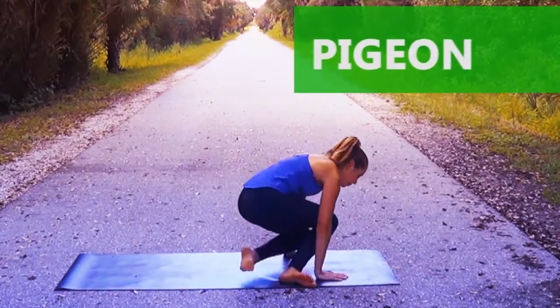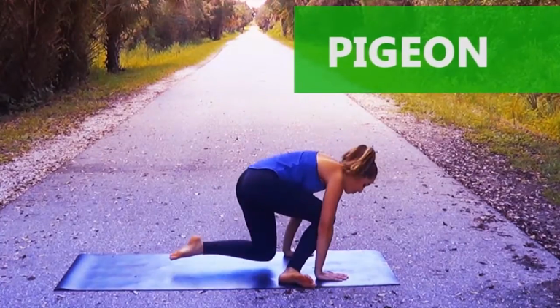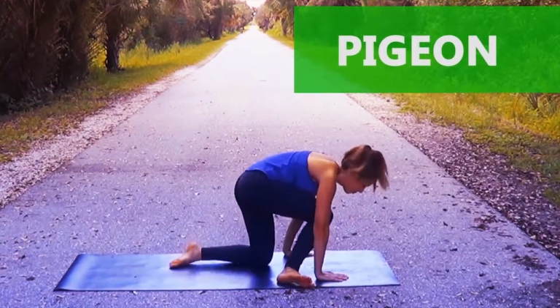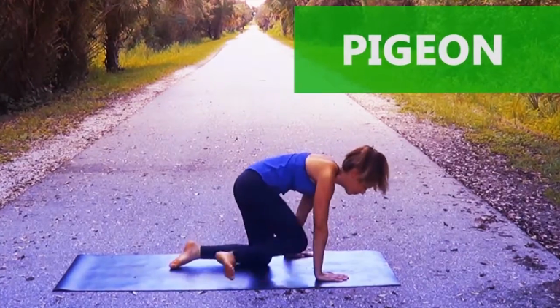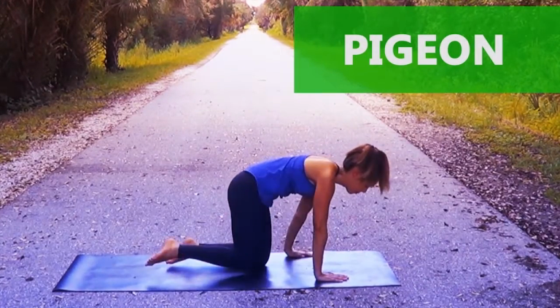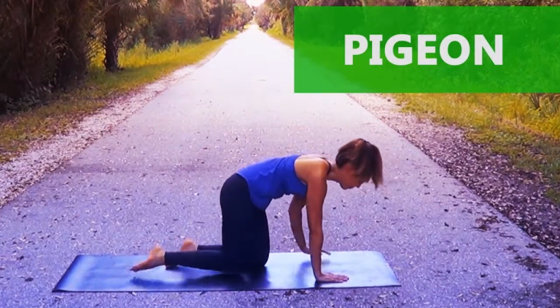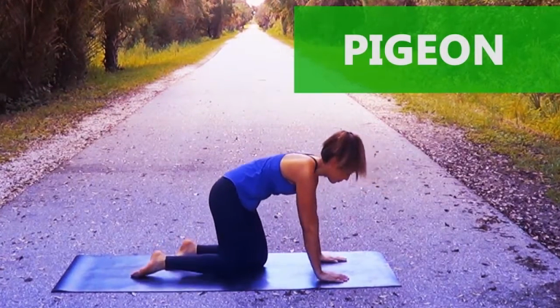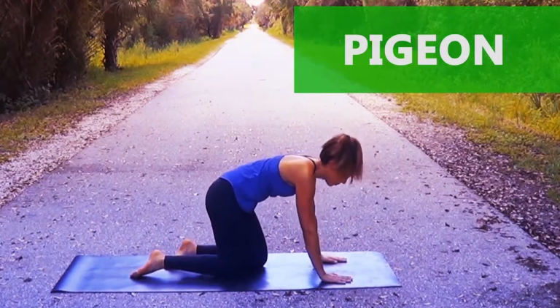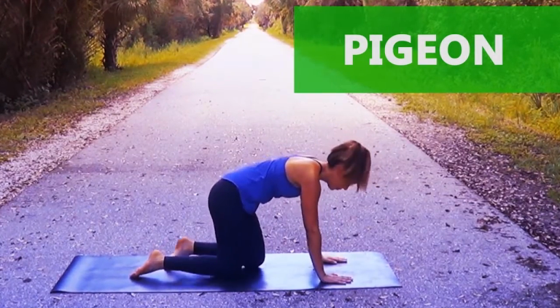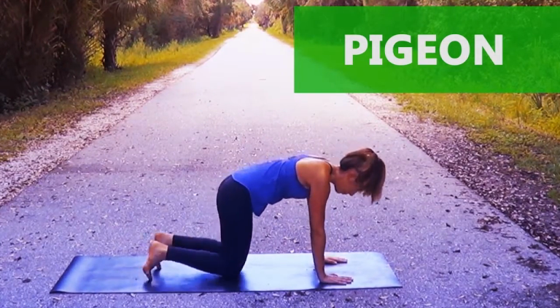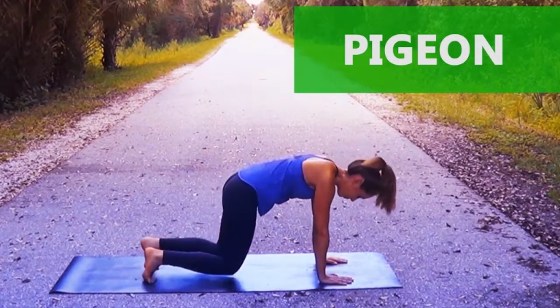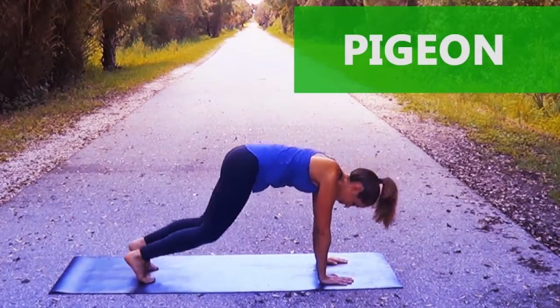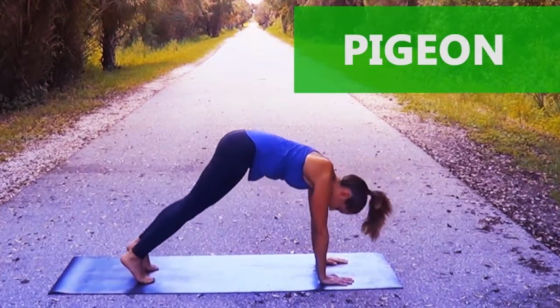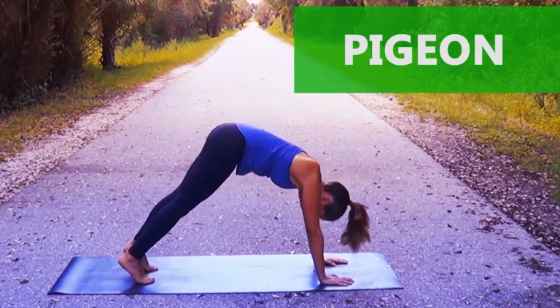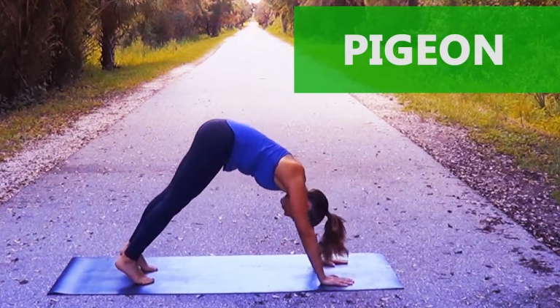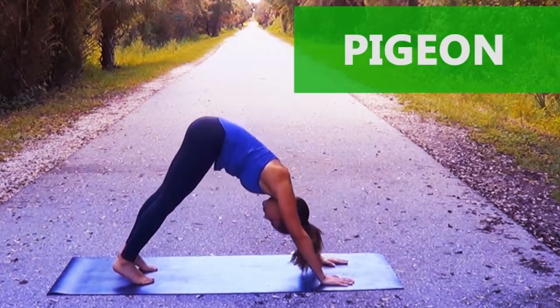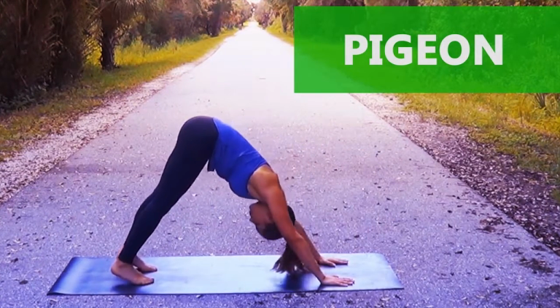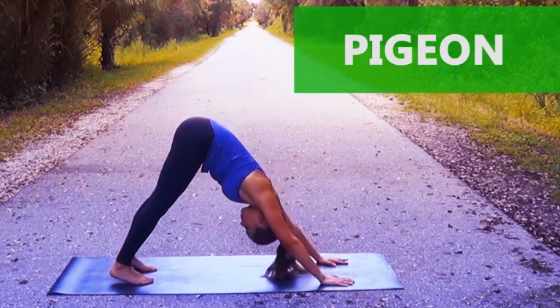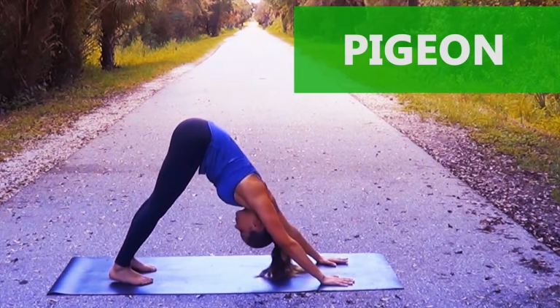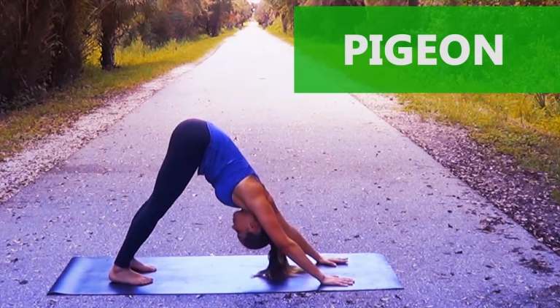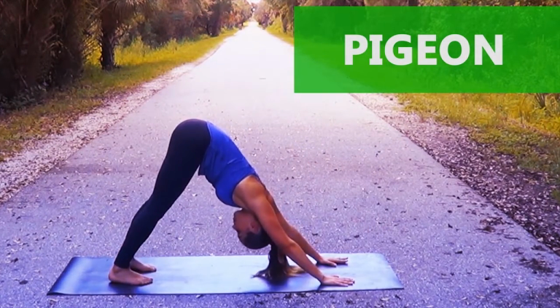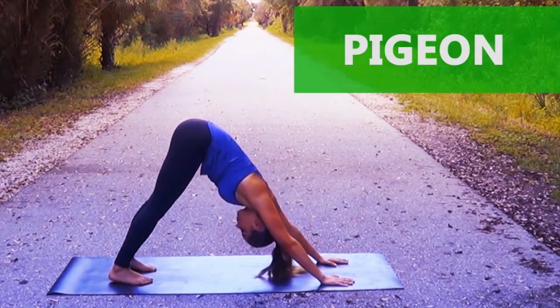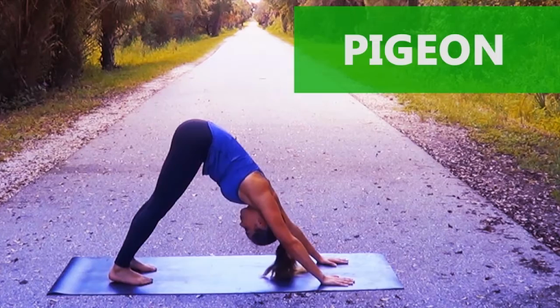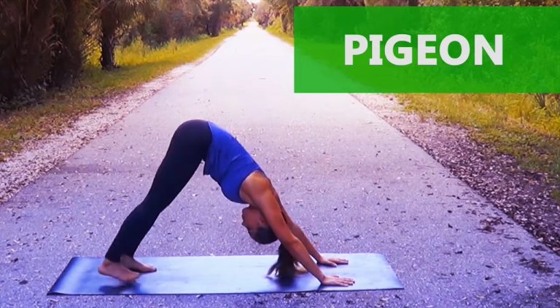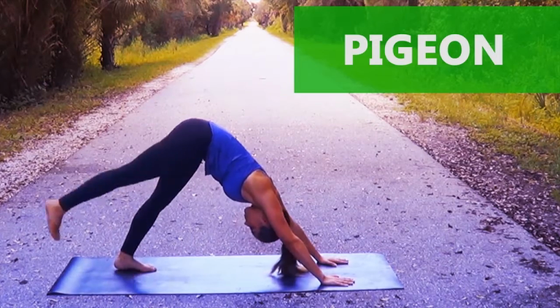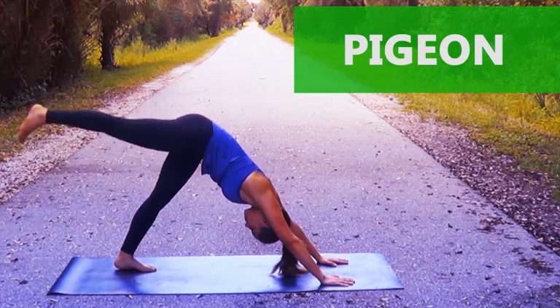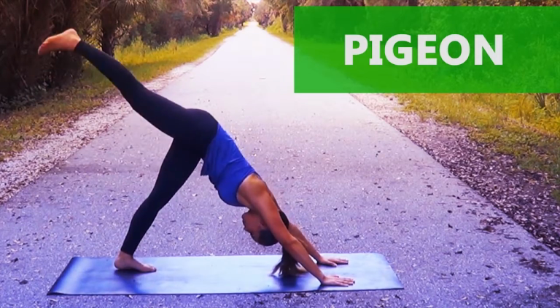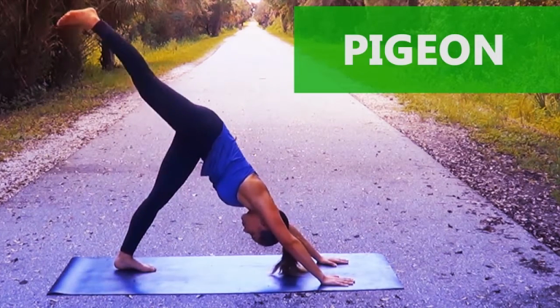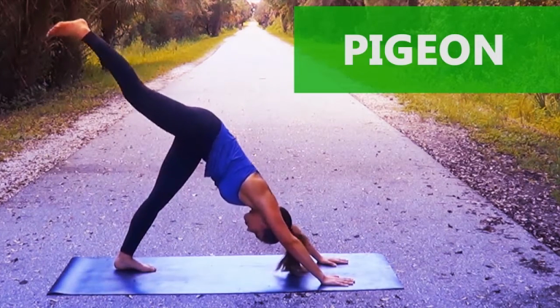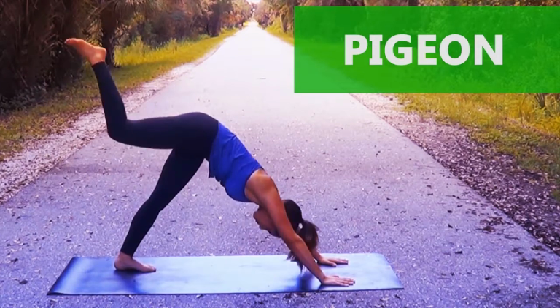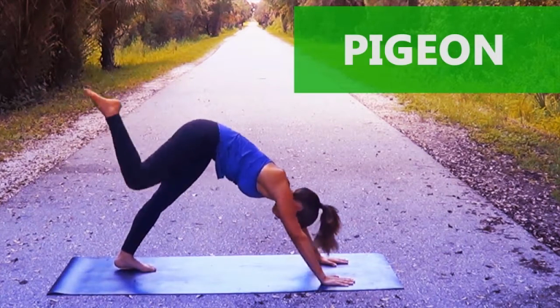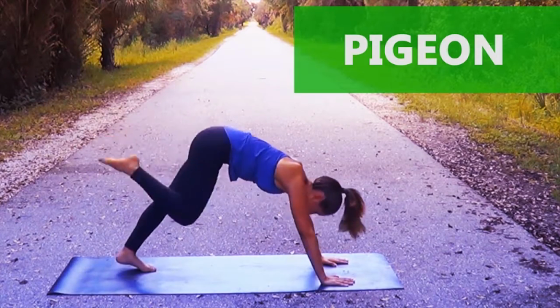This next pose is a pigeon pose. It stretches your glutes and hamstrings and opens up your hips. If you catch your back leg, it will also give you a great quad stretch.